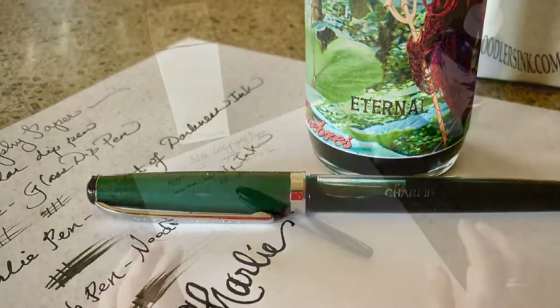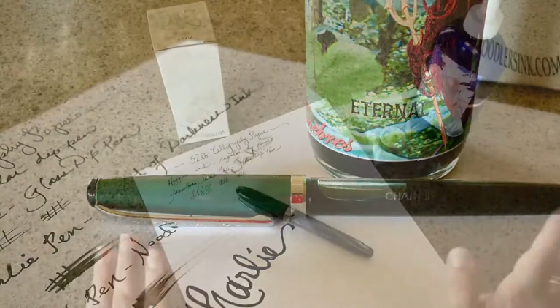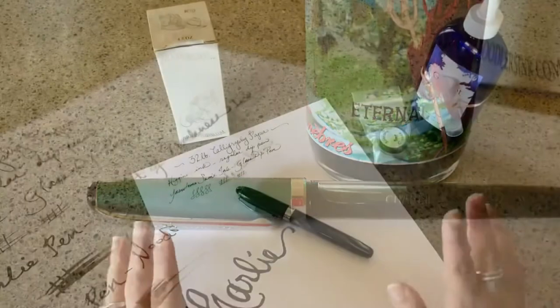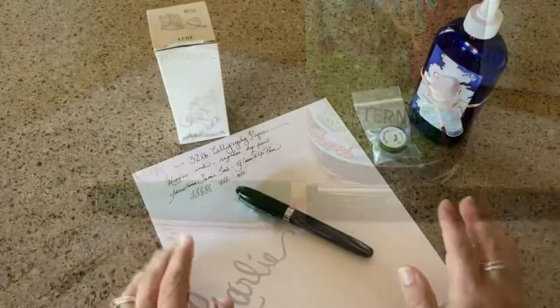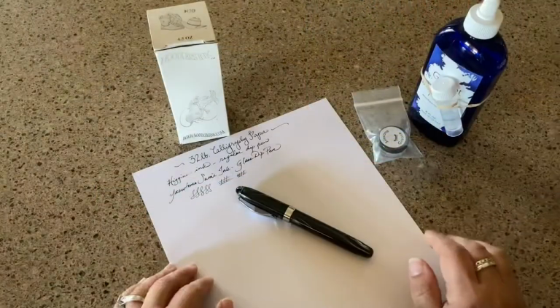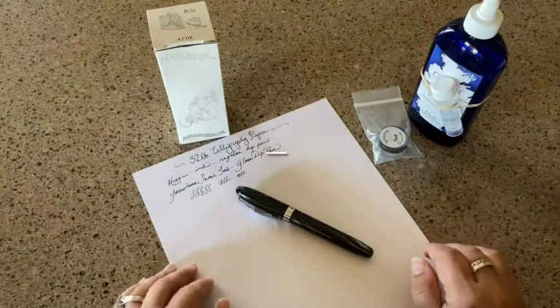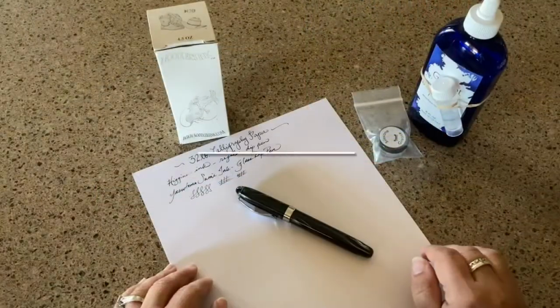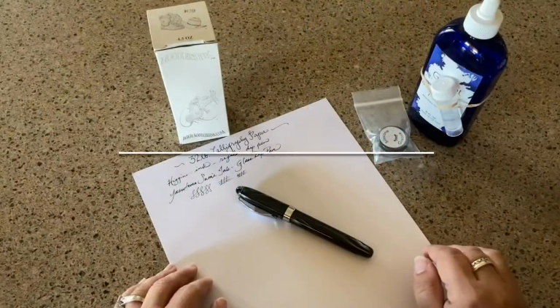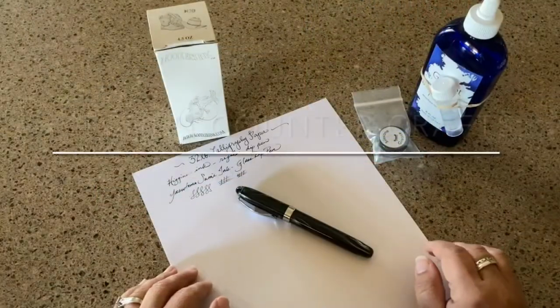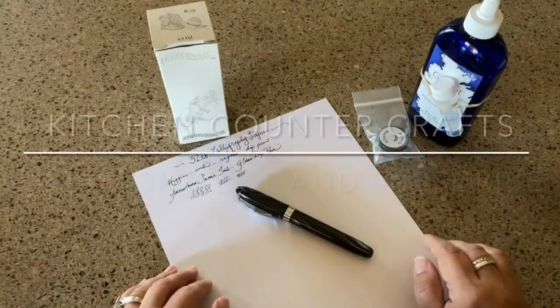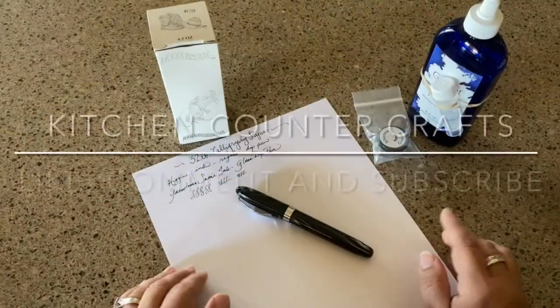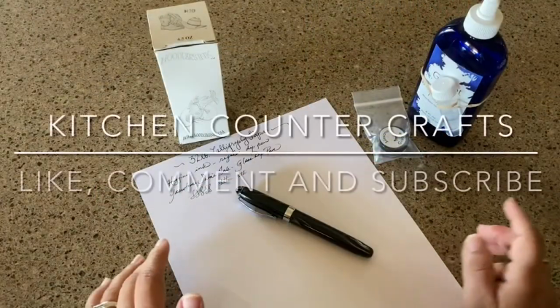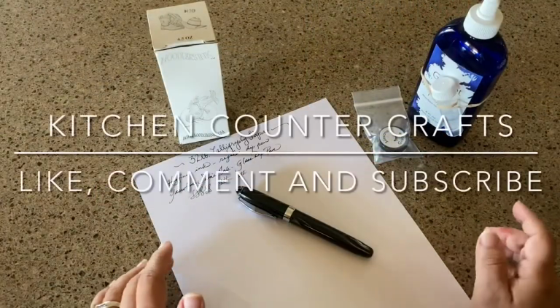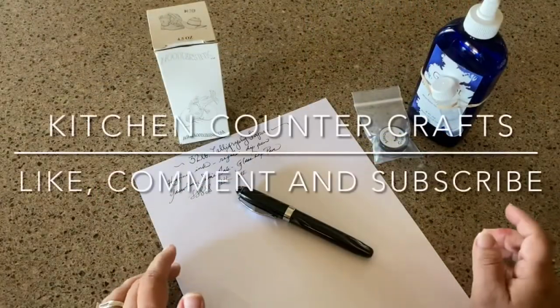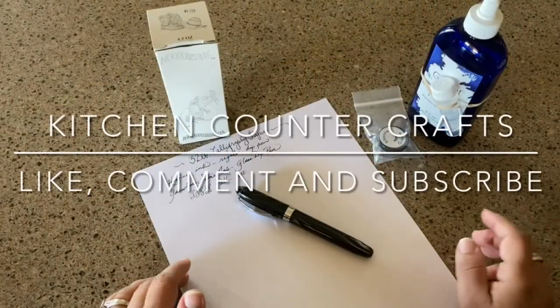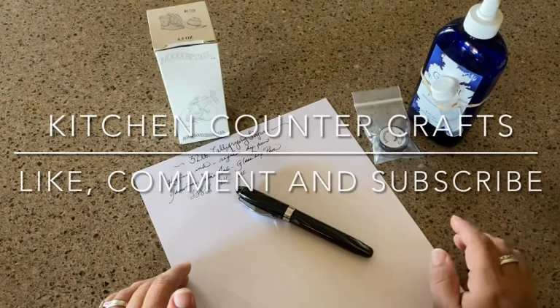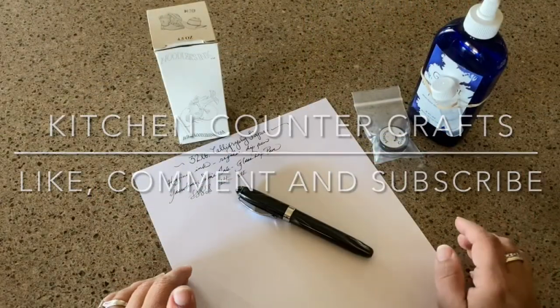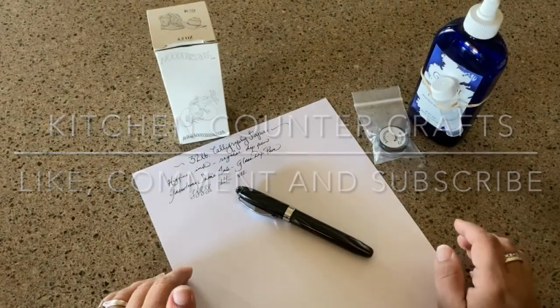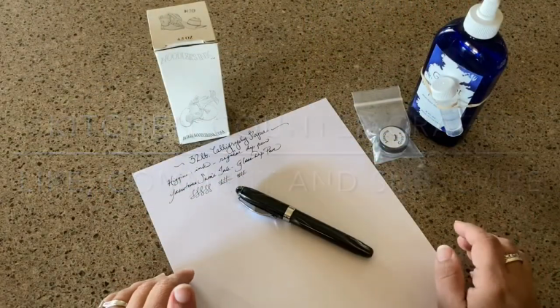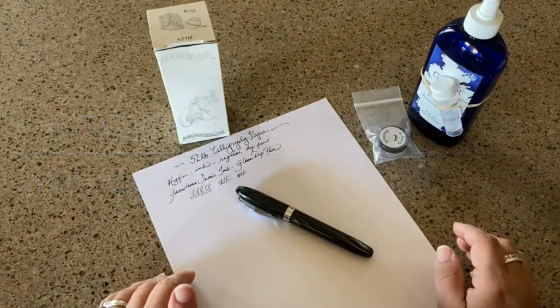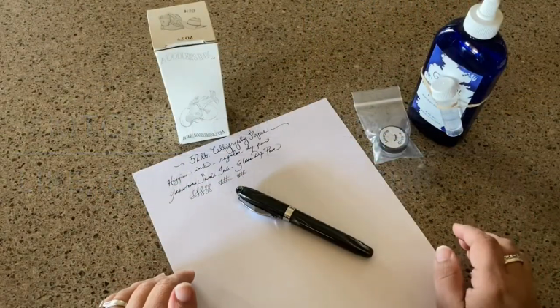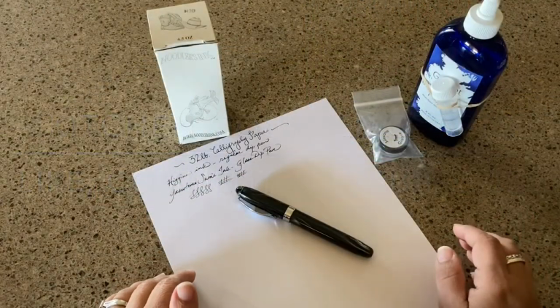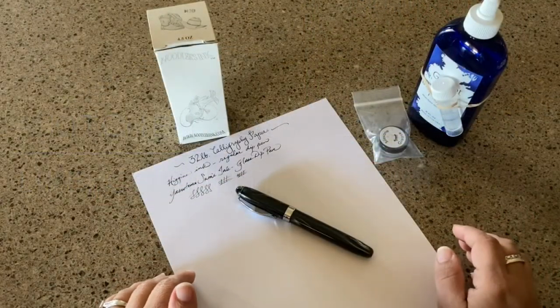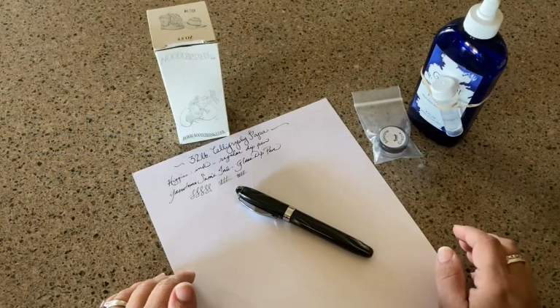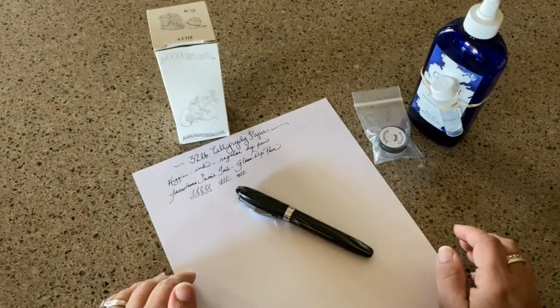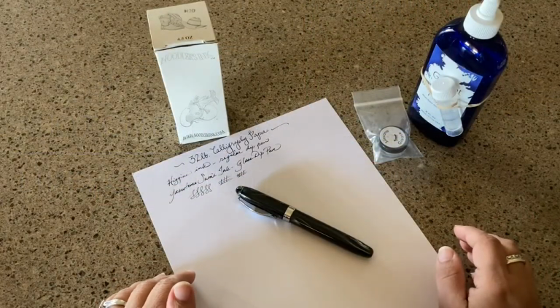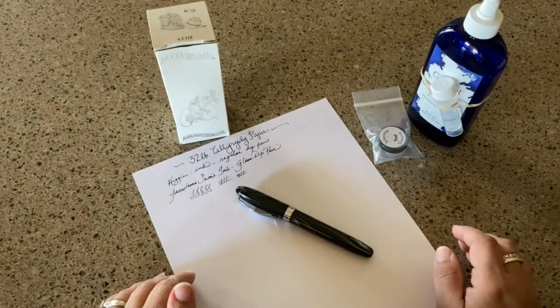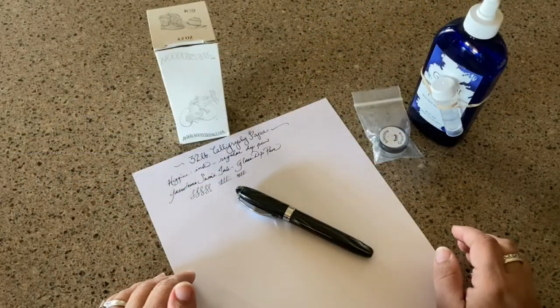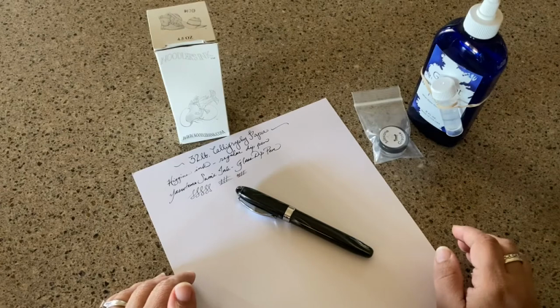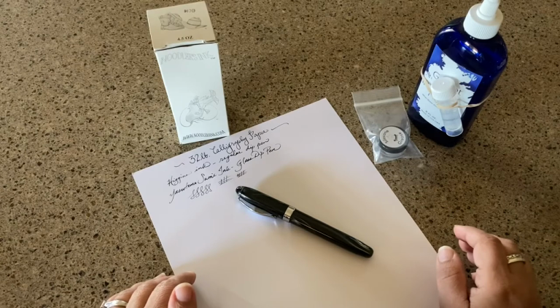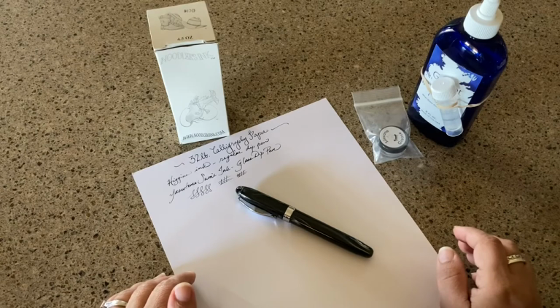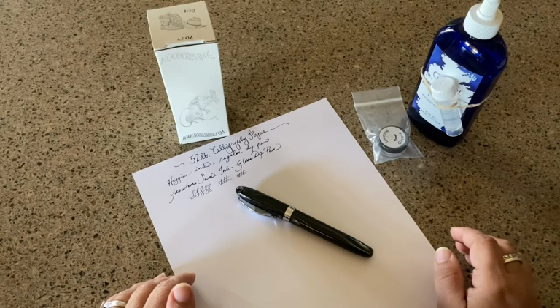Hi there, welcome to Kitchen Counter Crafts. If you like this video, would you please like, comment, share, and subscribe.